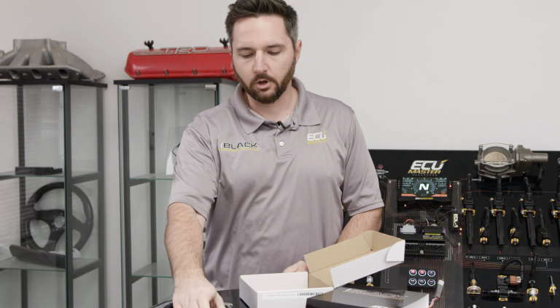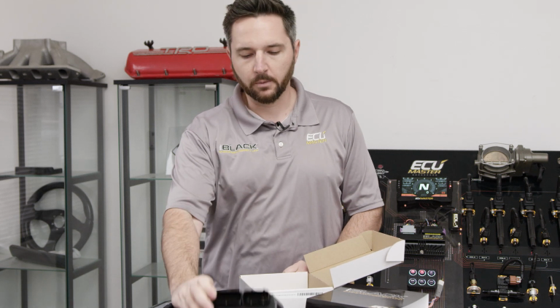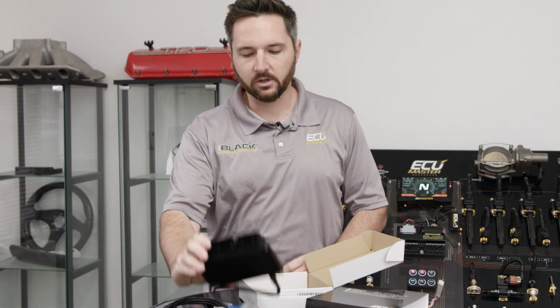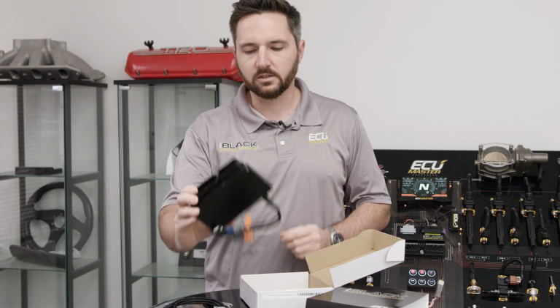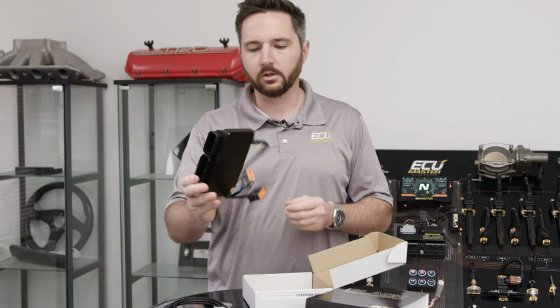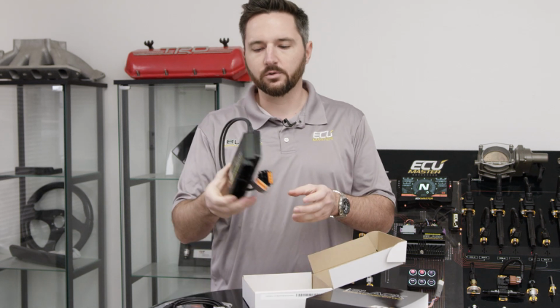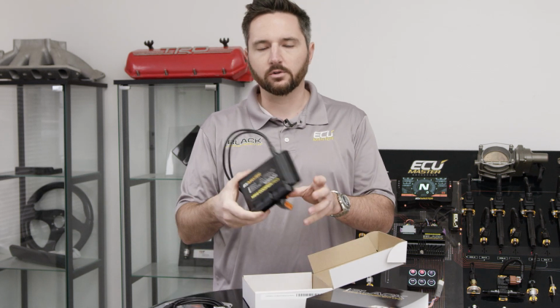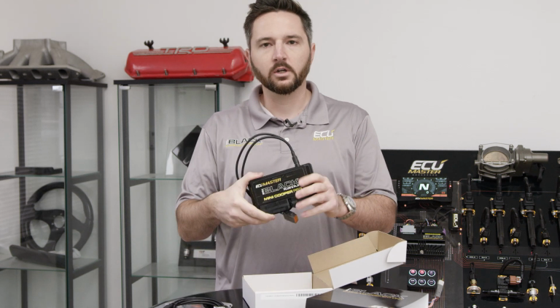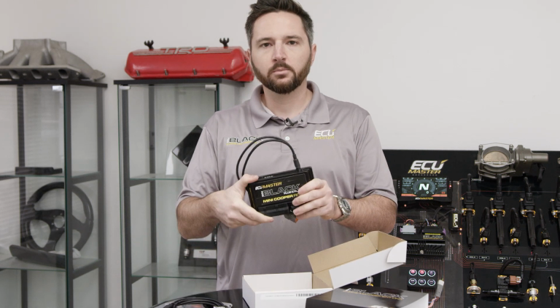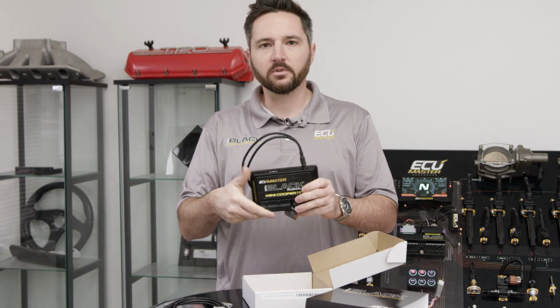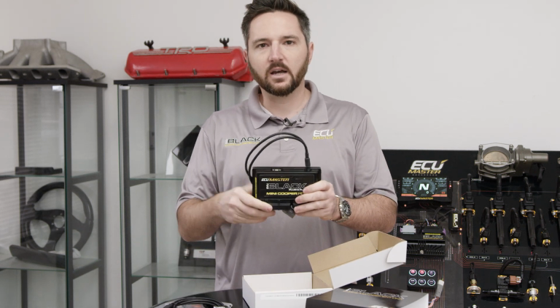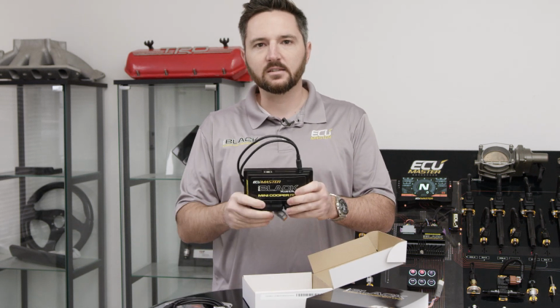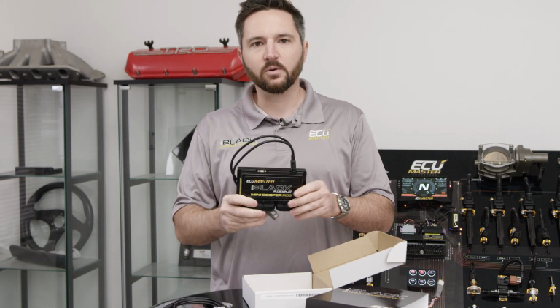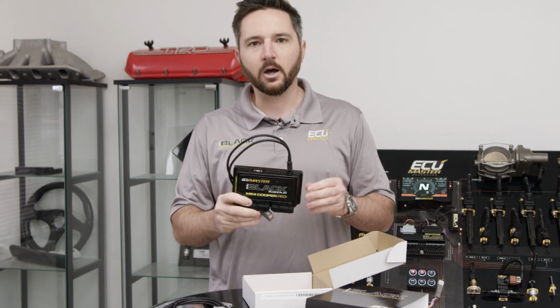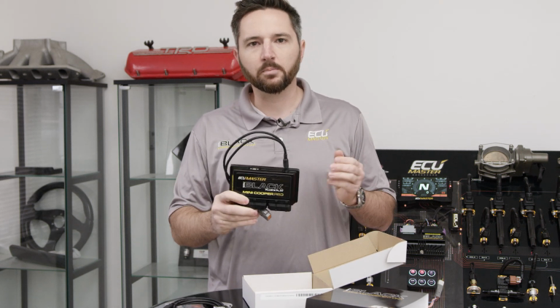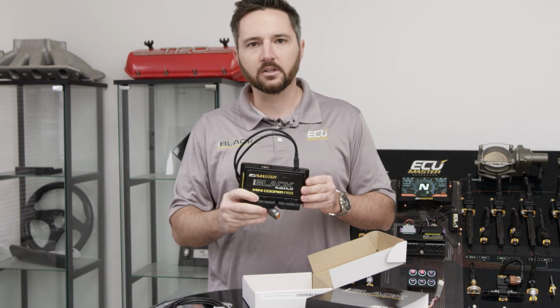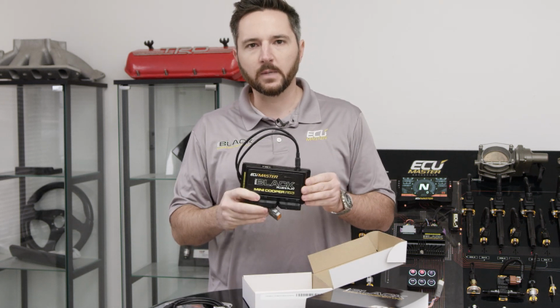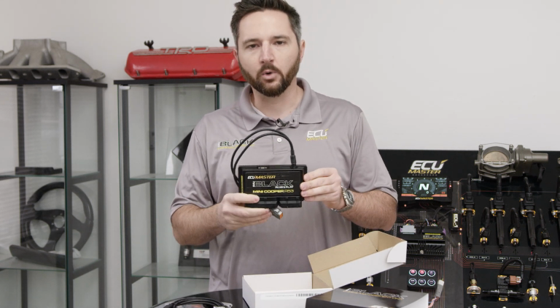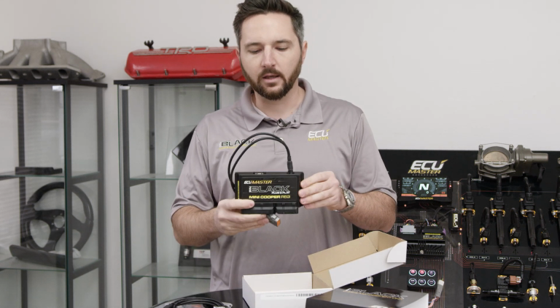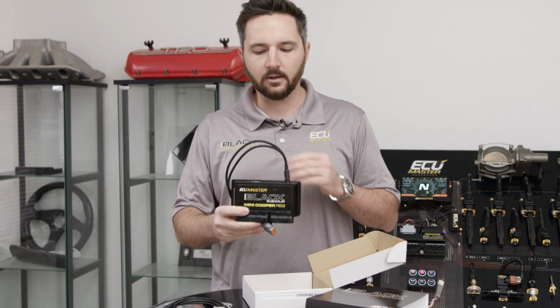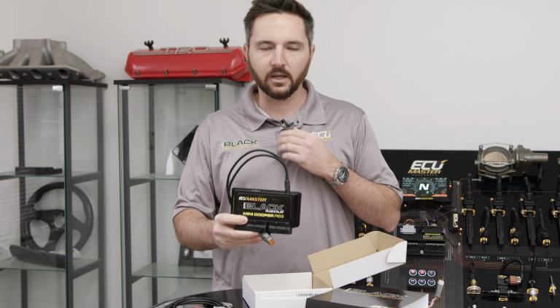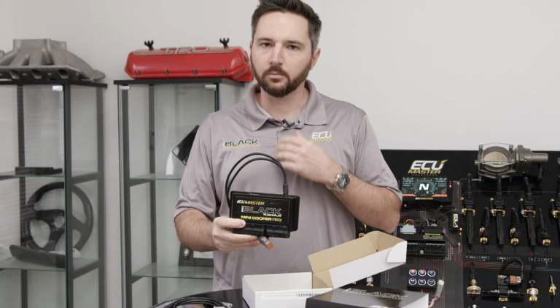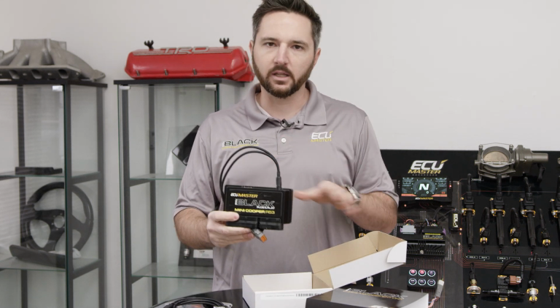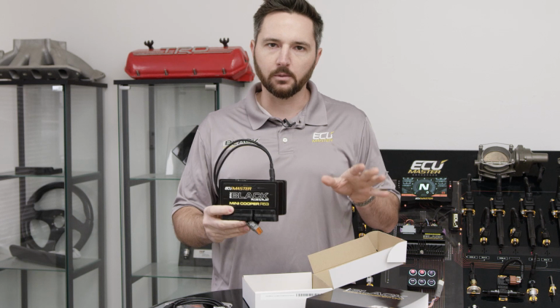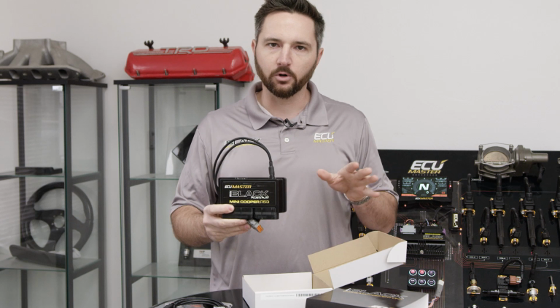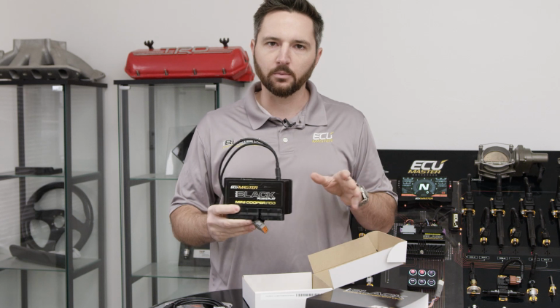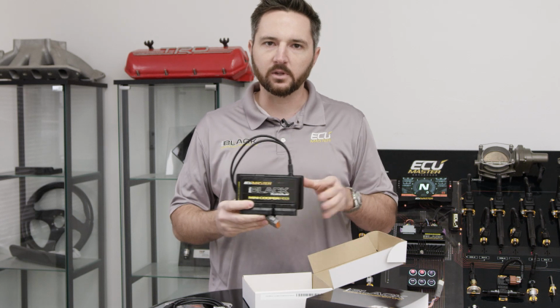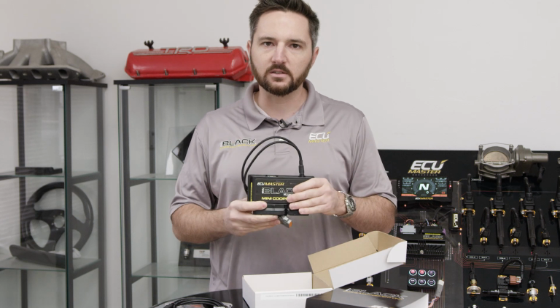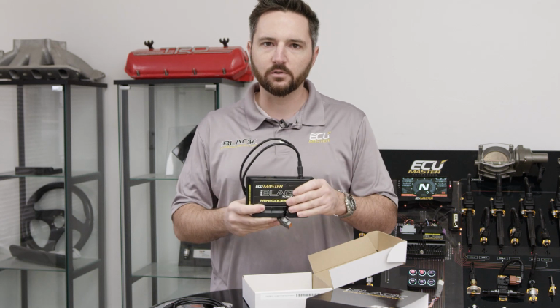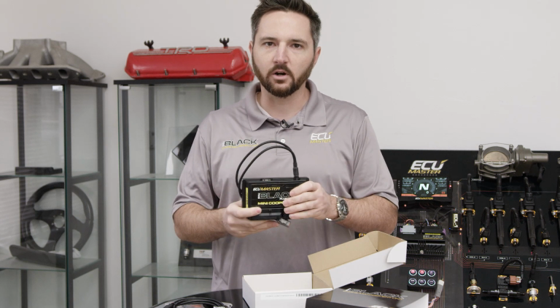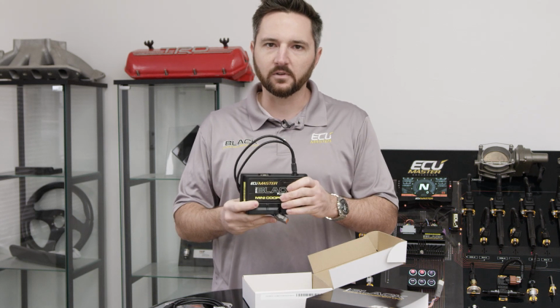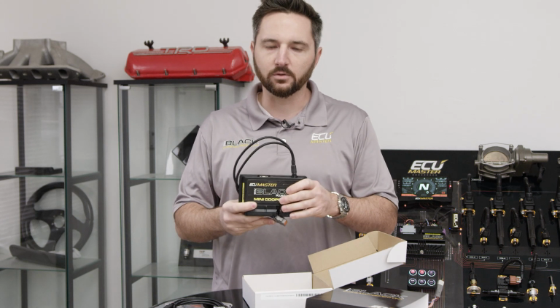So open up your ECU enclosure, pull the stock ECU out, plug this in, and you've got a completely programmable ECU for your R53.